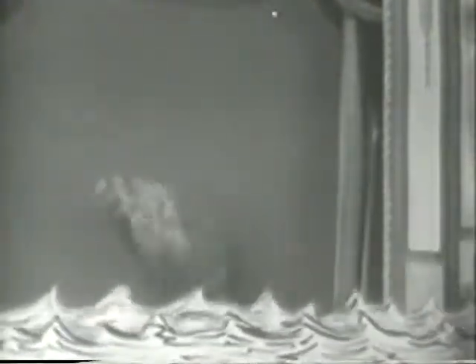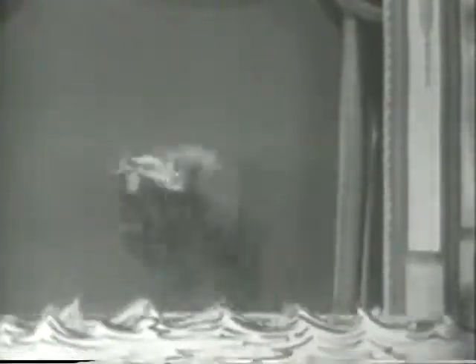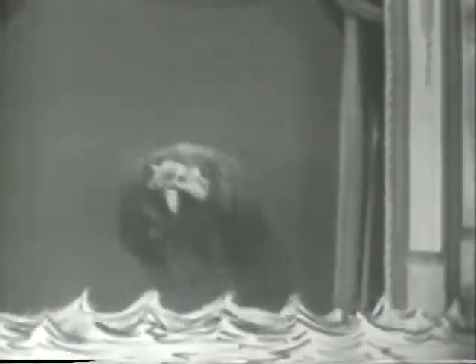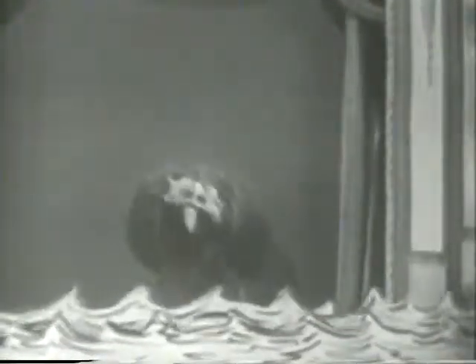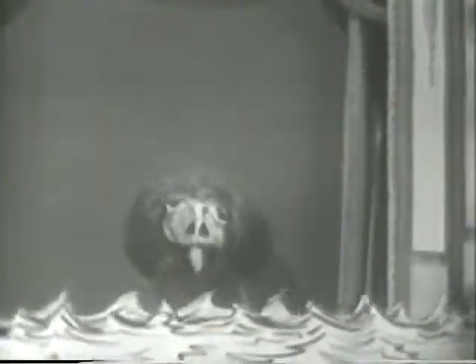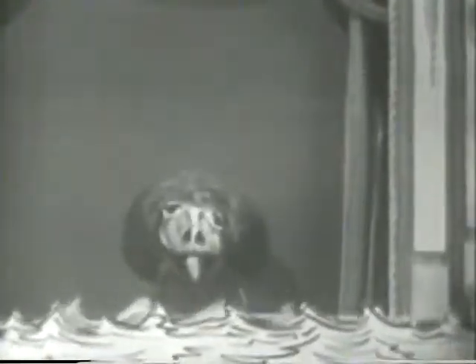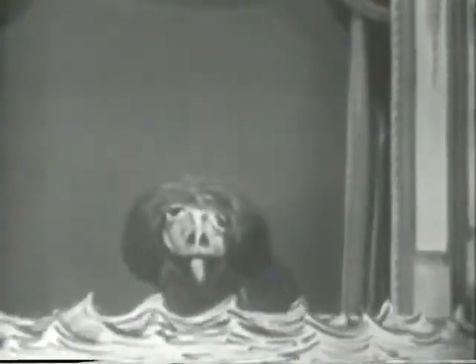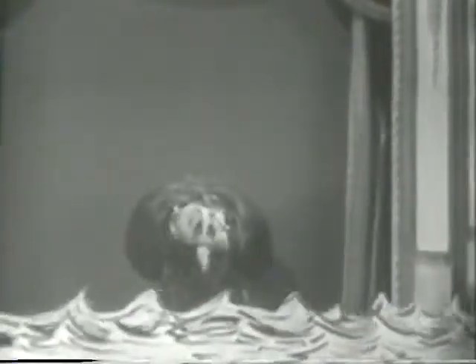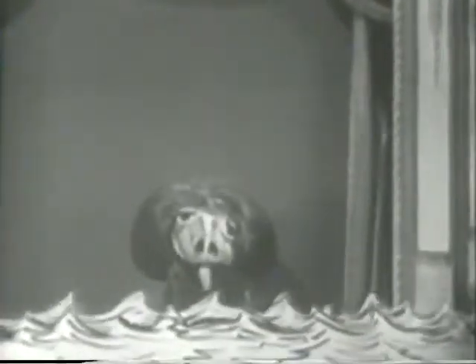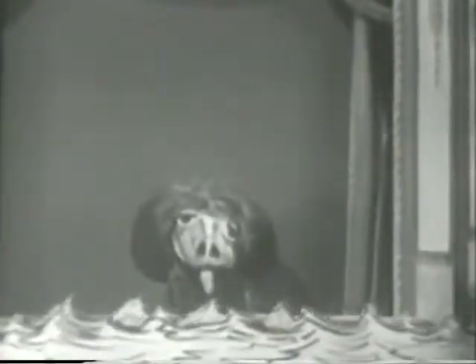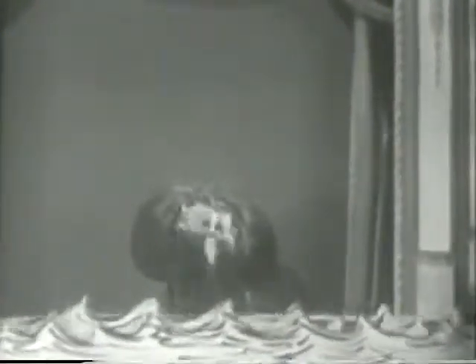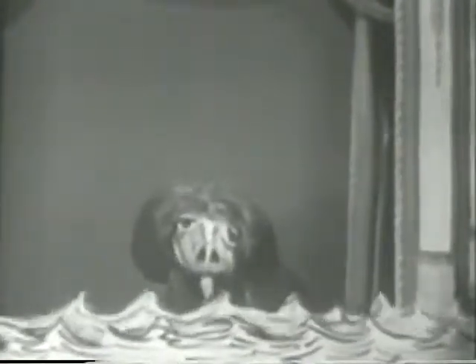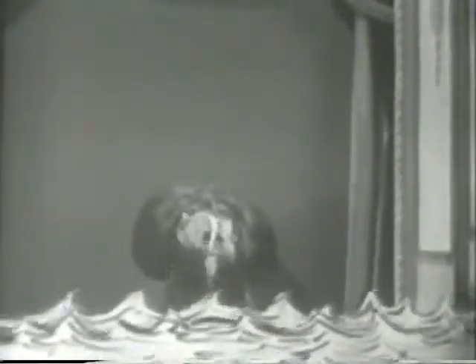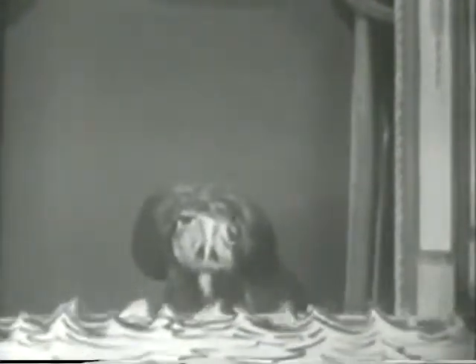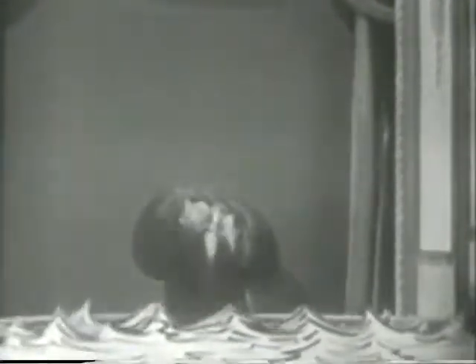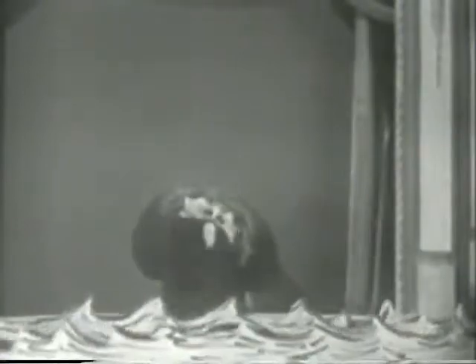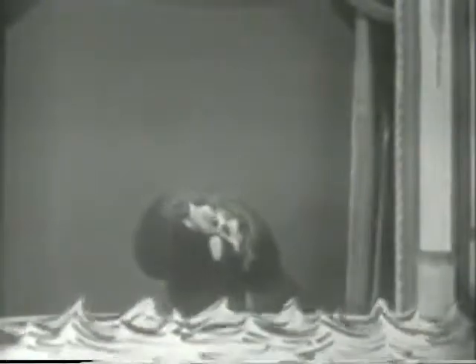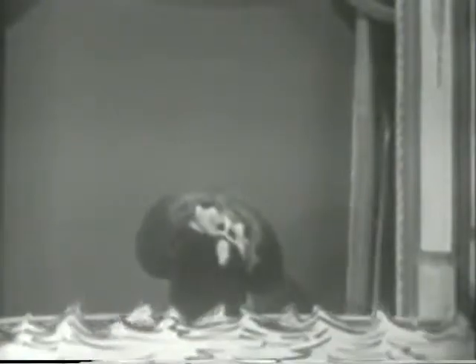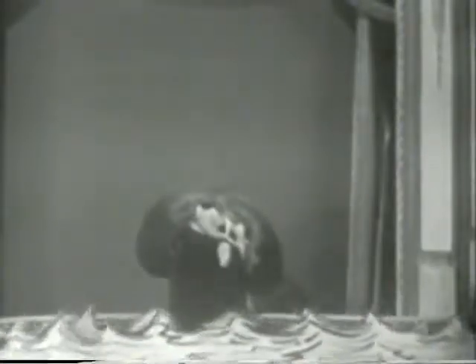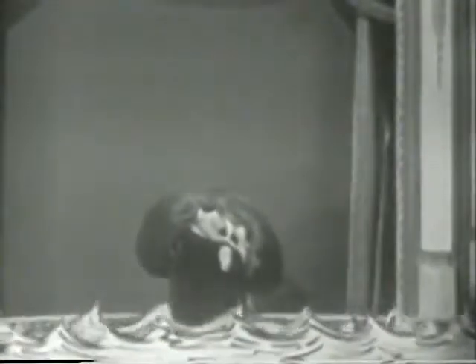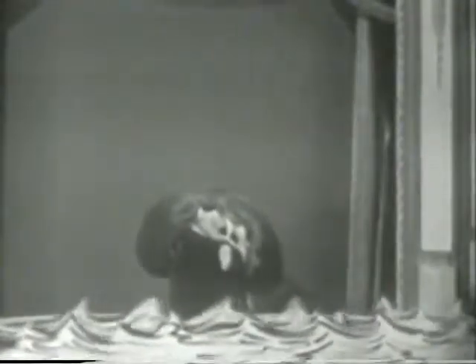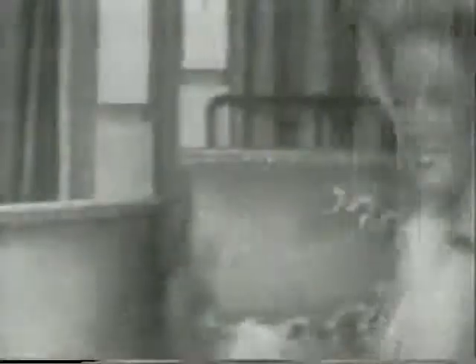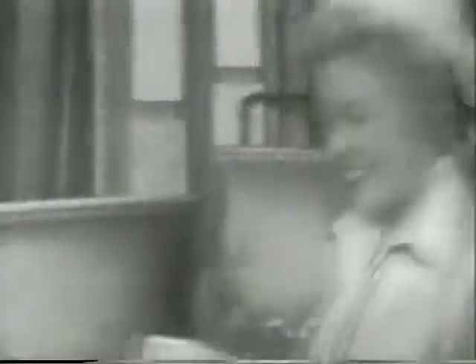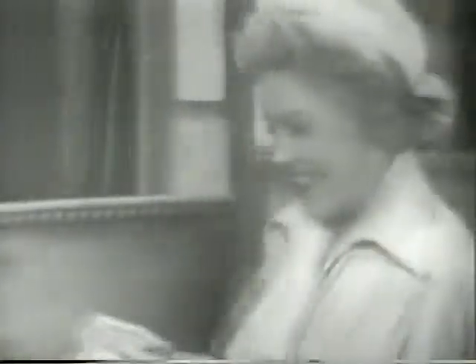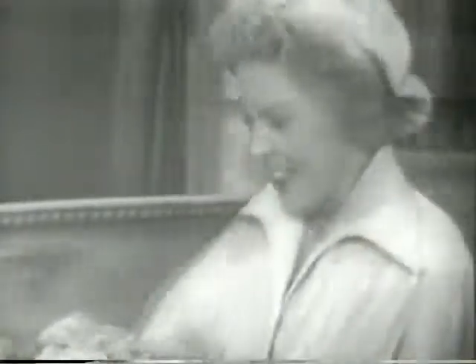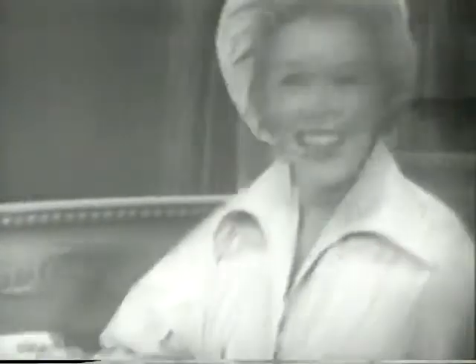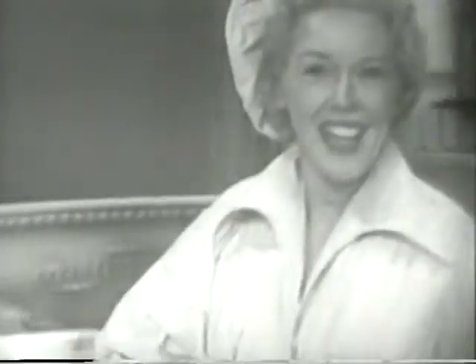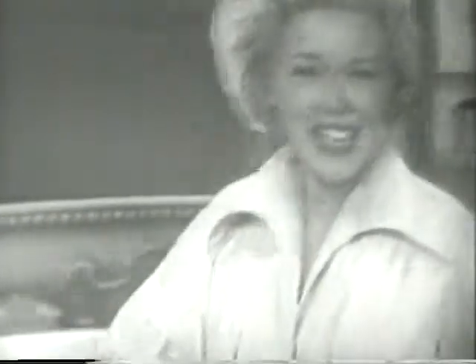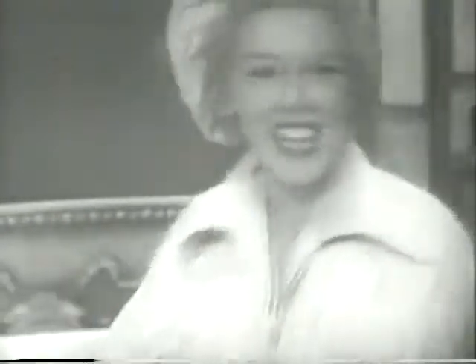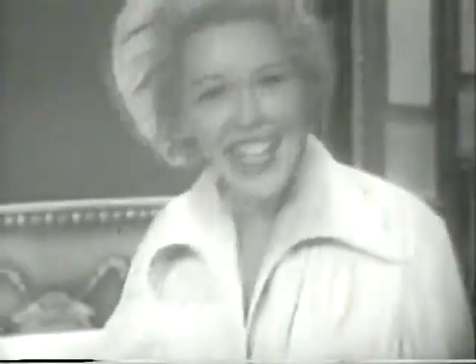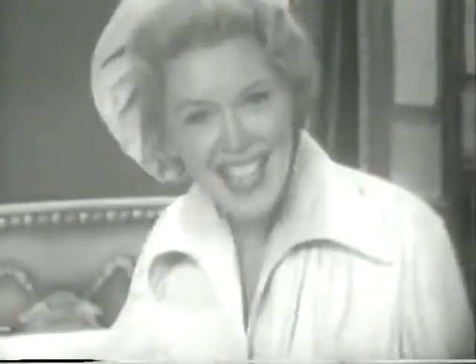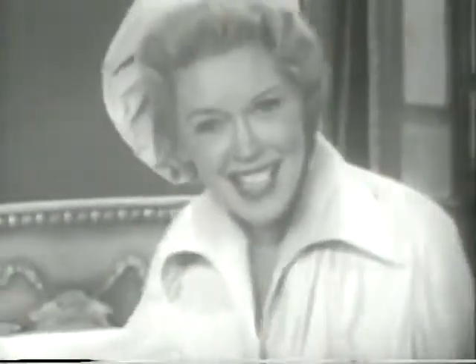Don't worry, folks. This is only a dramatization. Indeed, it is.